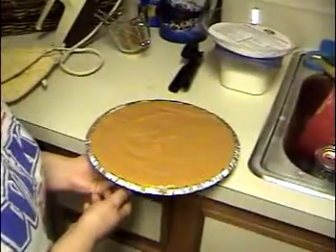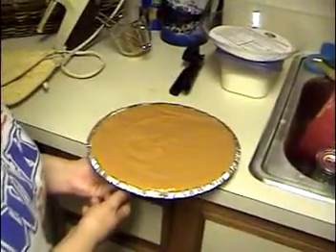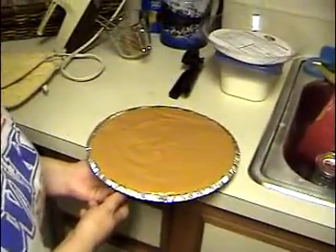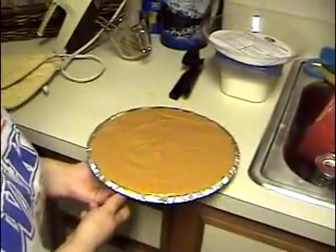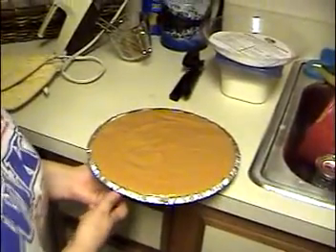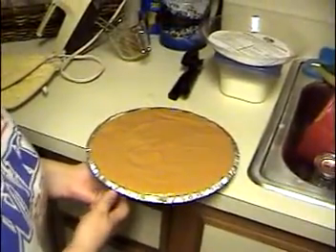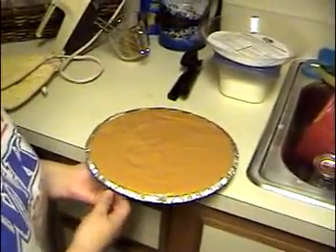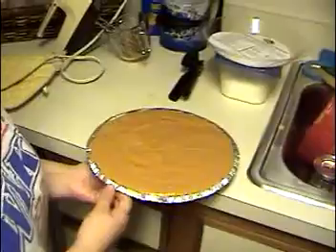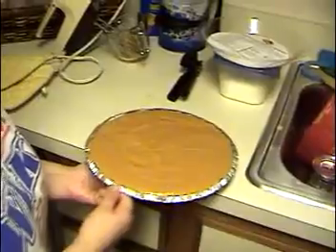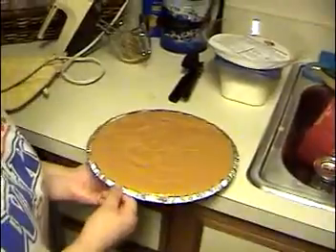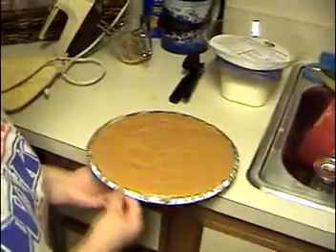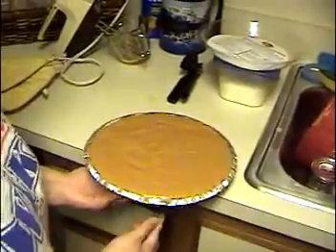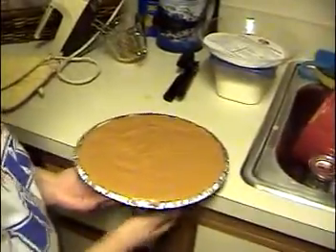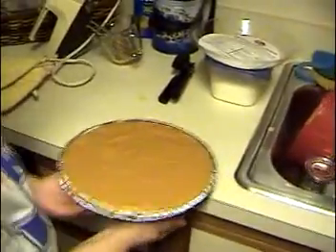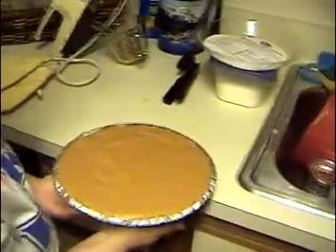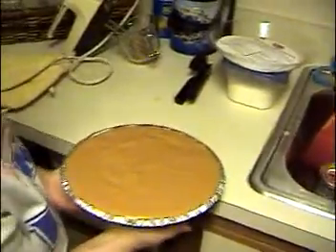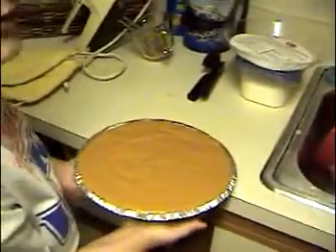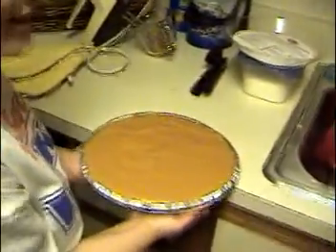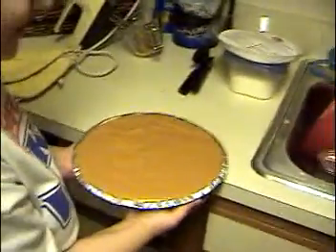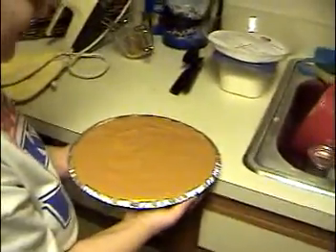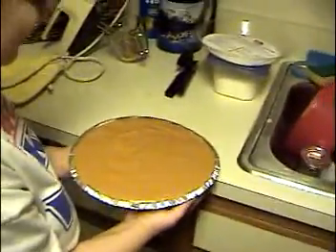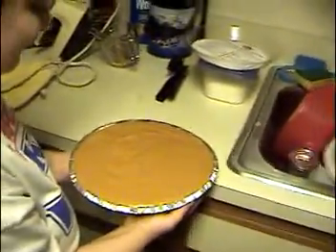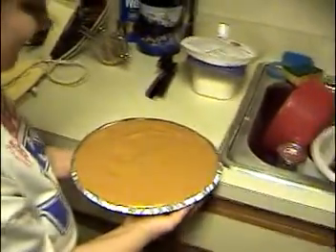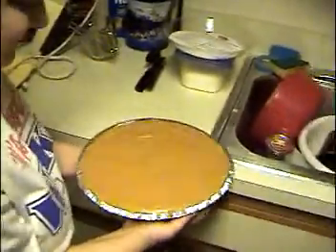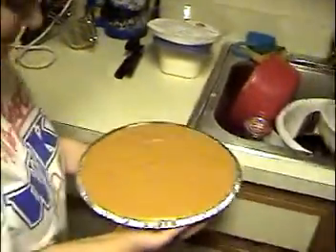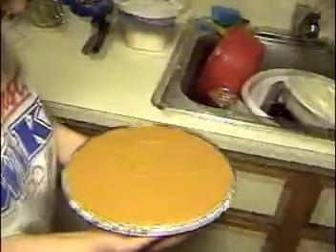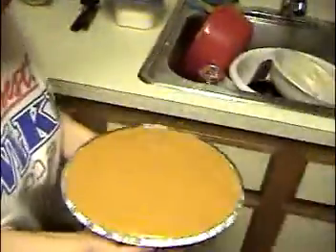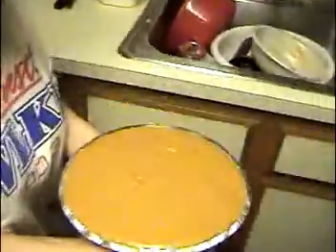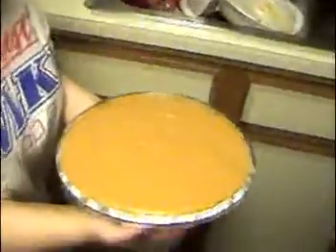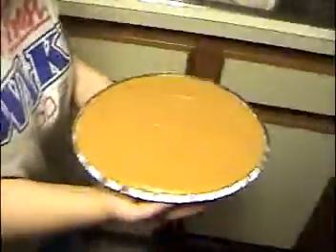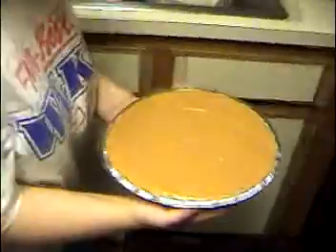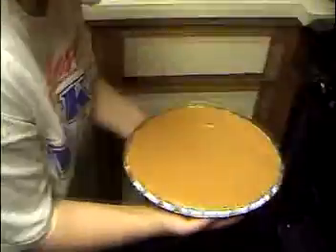I made some refried beans to have on the side. And I made a surprise dessert — pumpkin pie, ready to go in the oven. I hope it doesn't overflow.